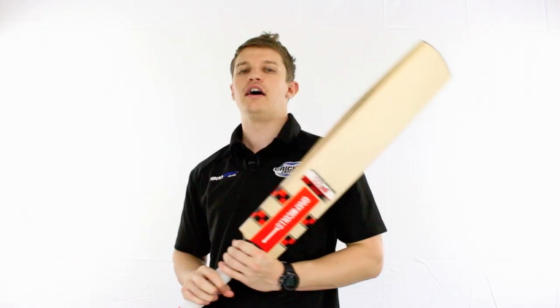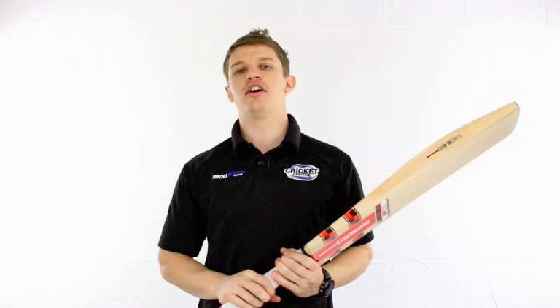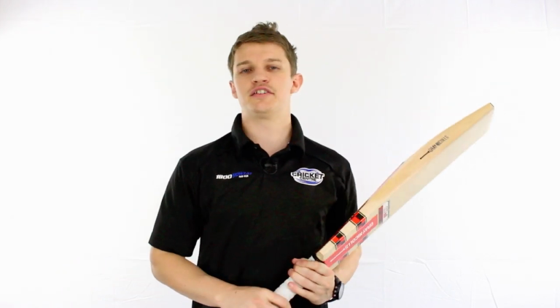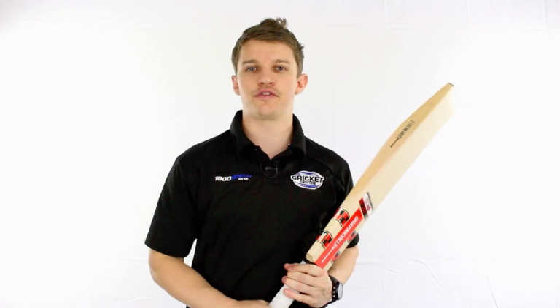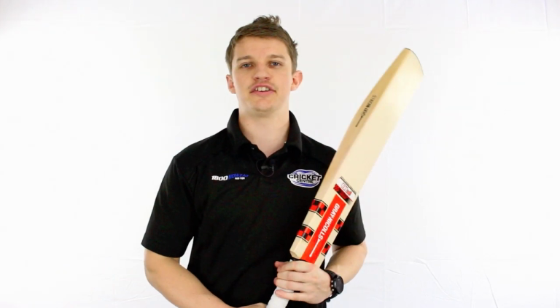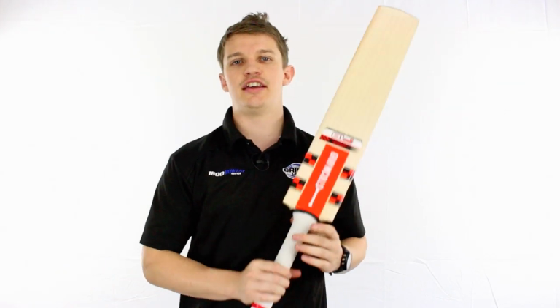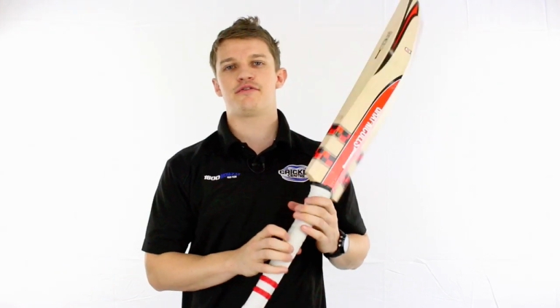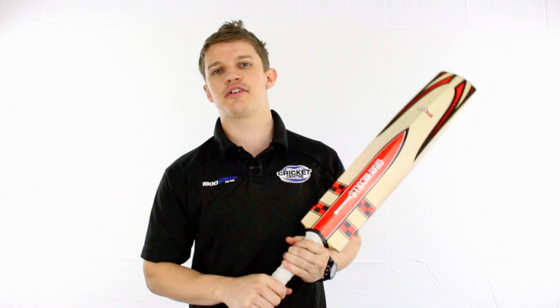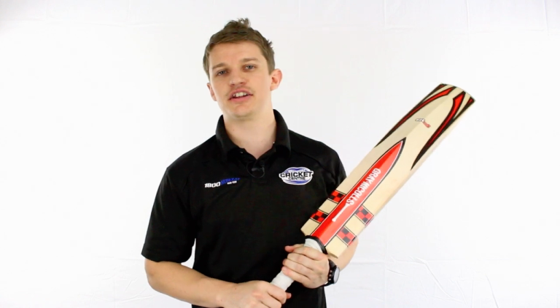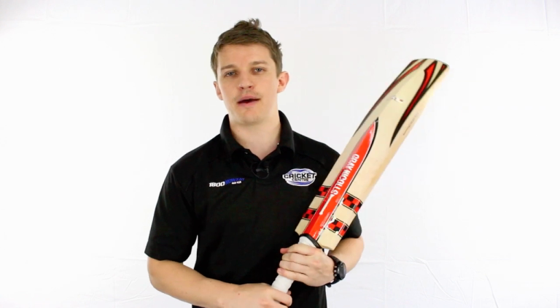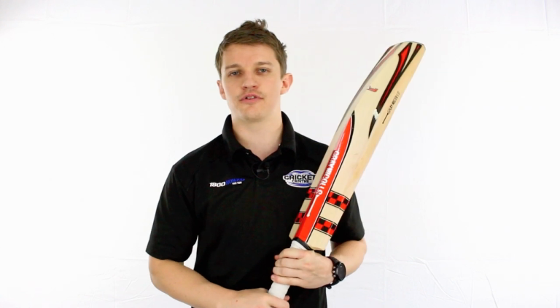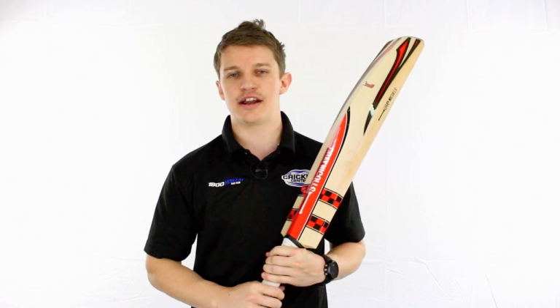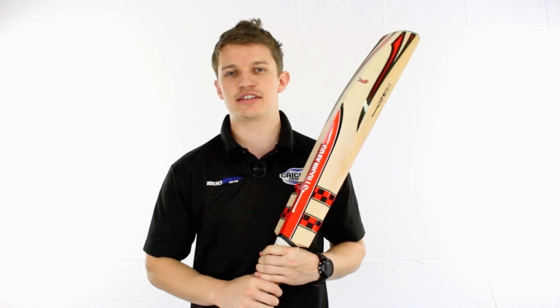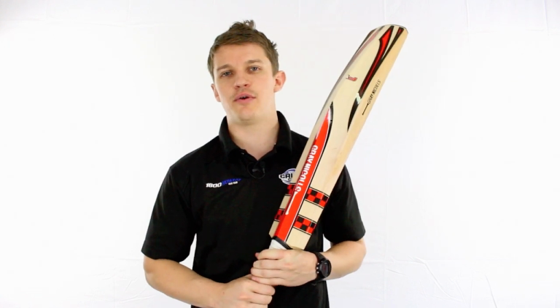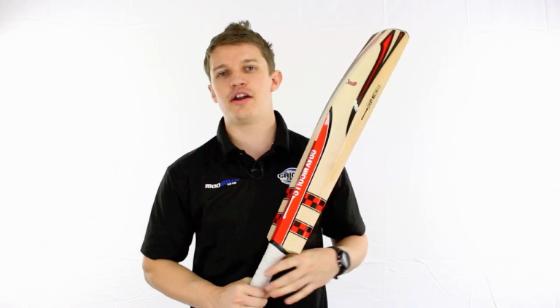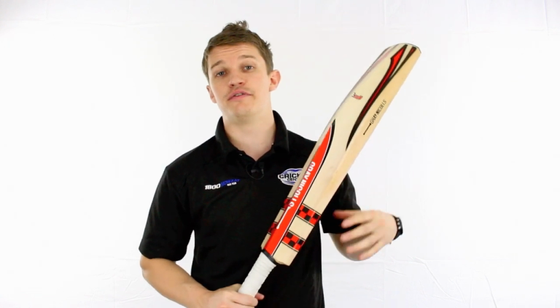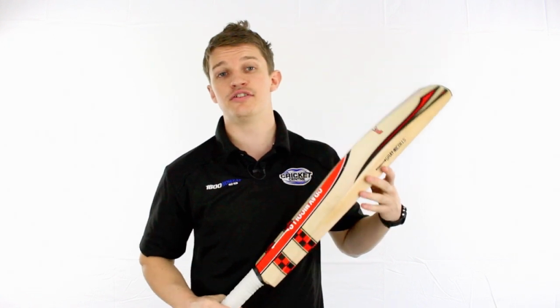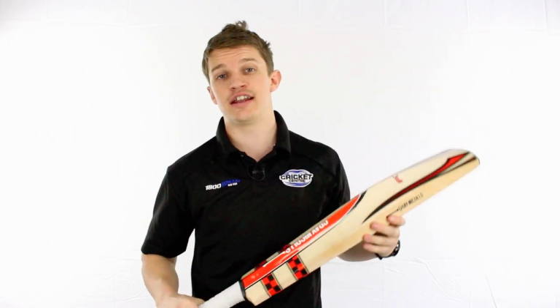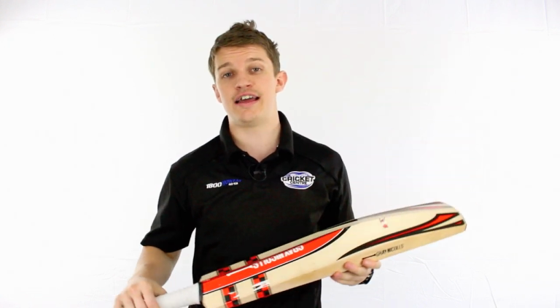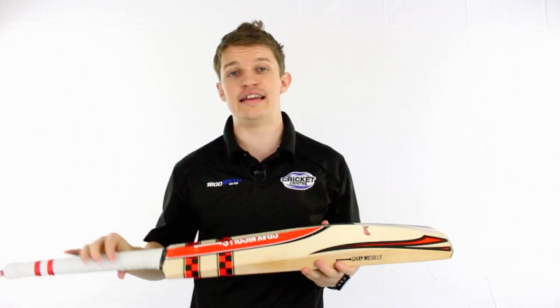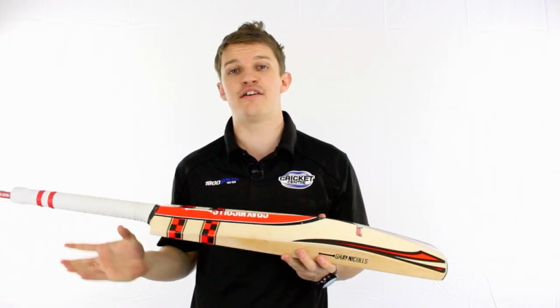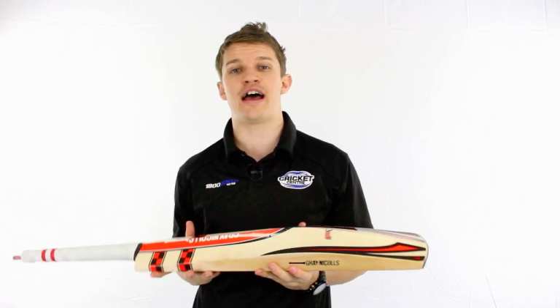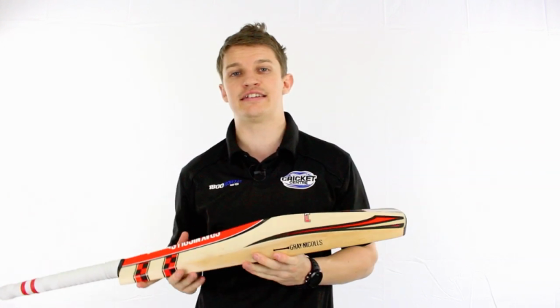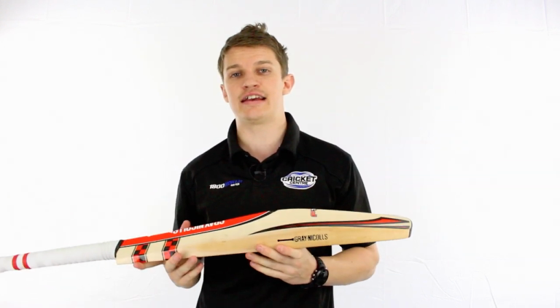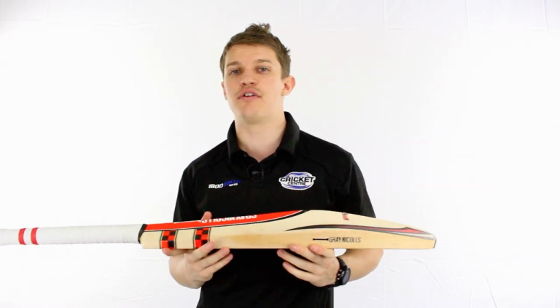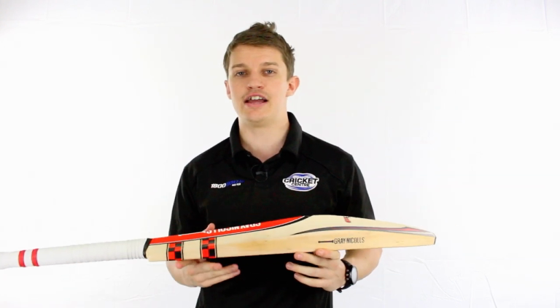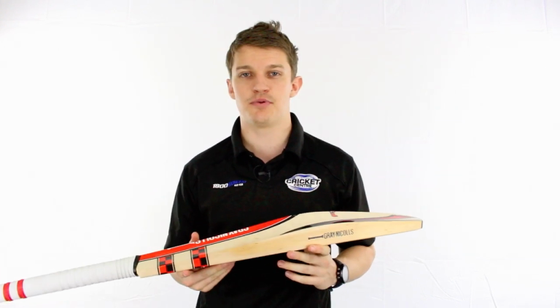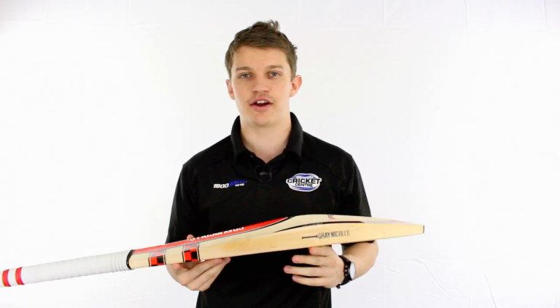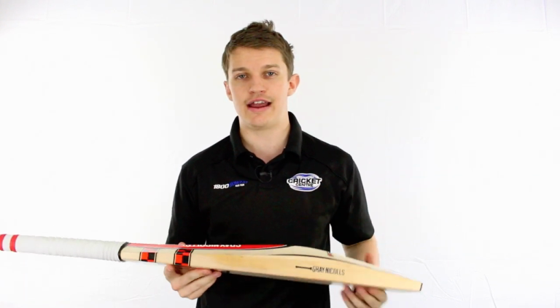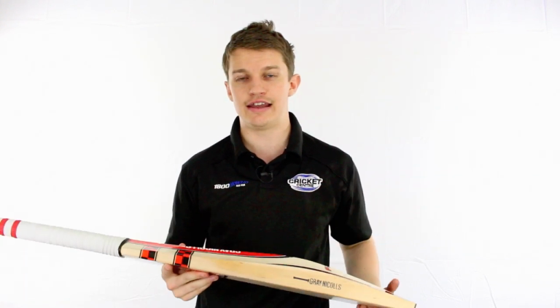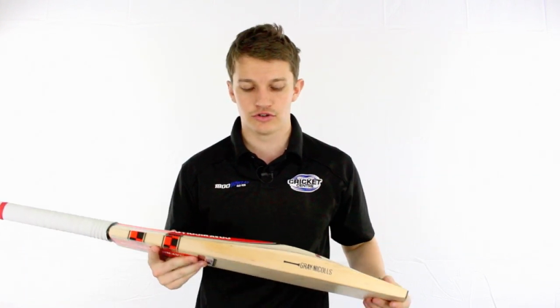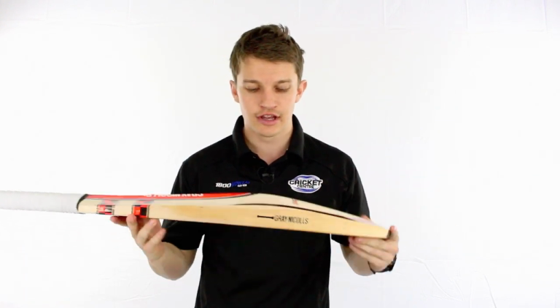Hey guys, it's Fraser here from the Greg Chappell Cricket Centre. We're going to review today the F18 range by Grey Nichols.